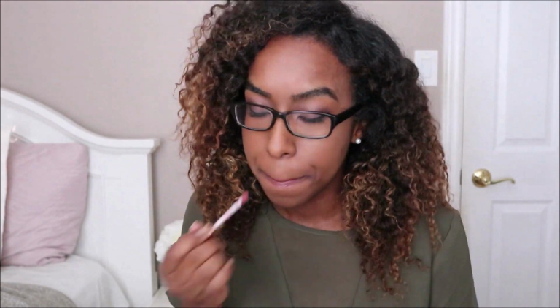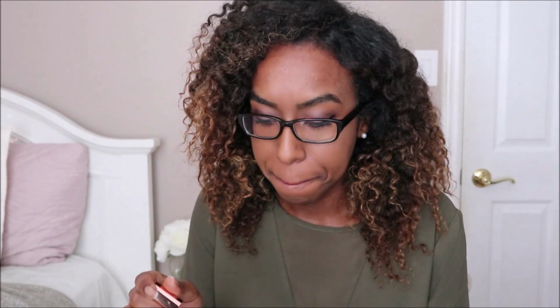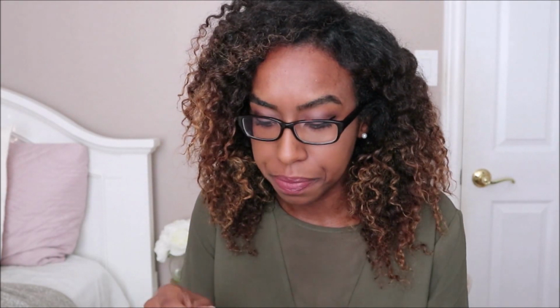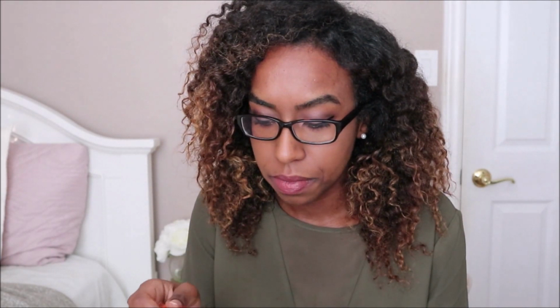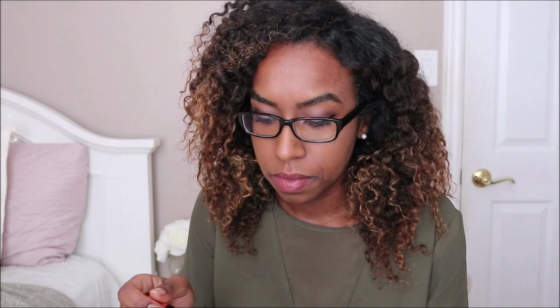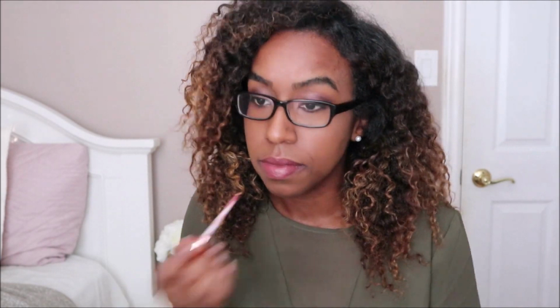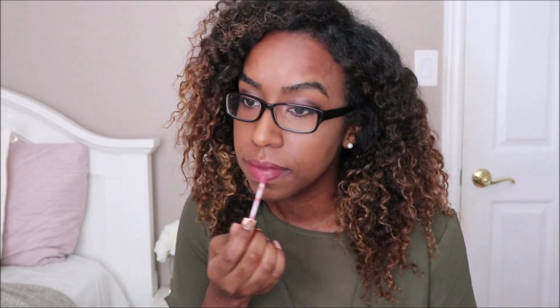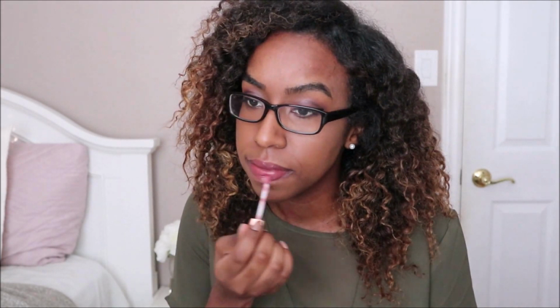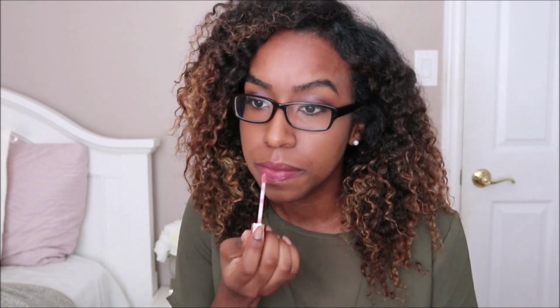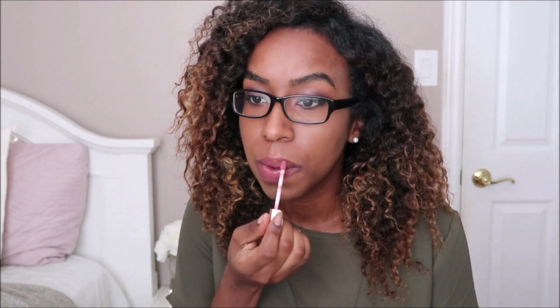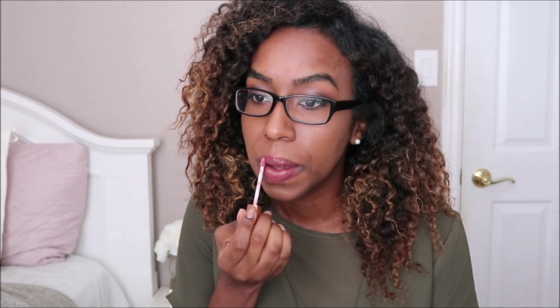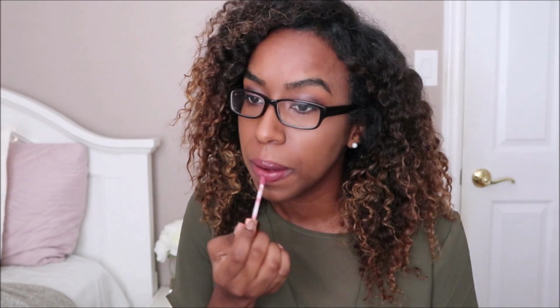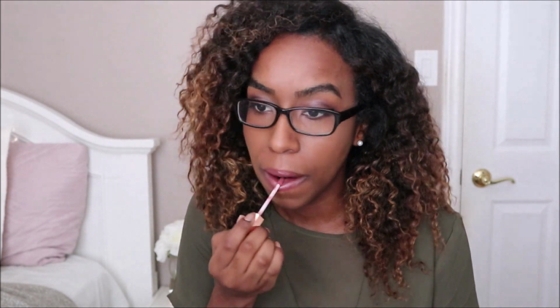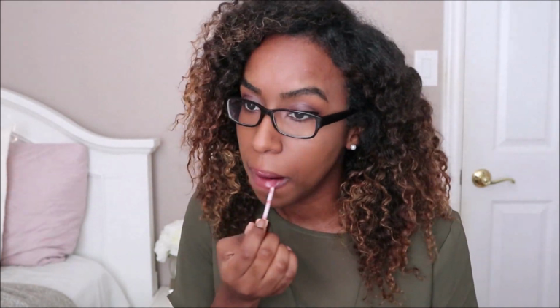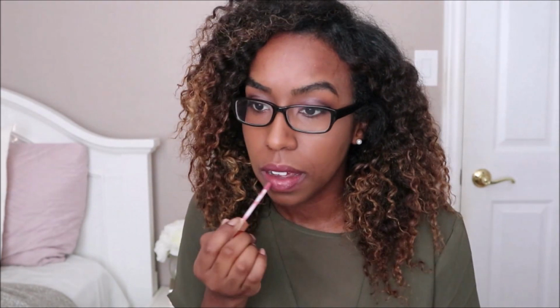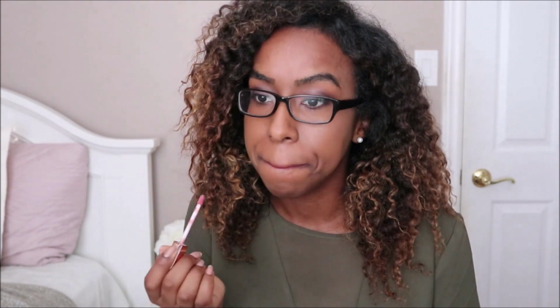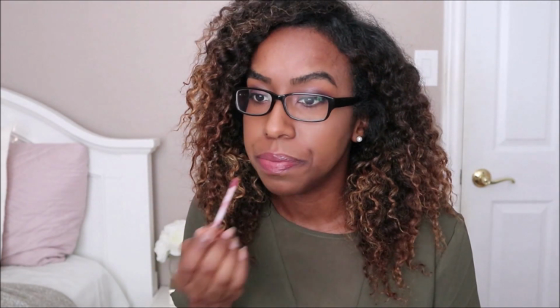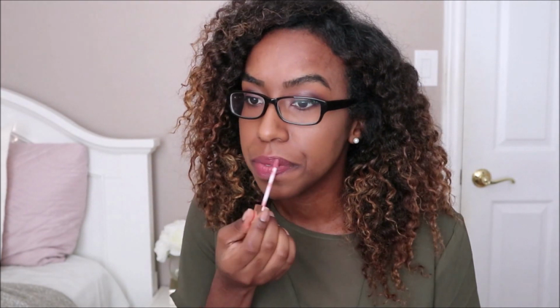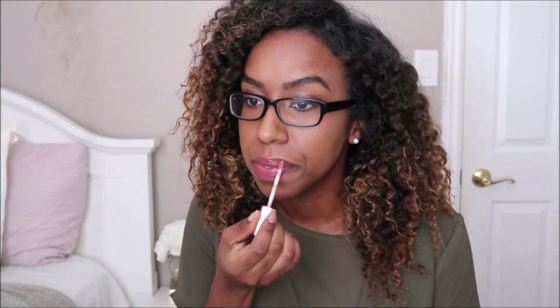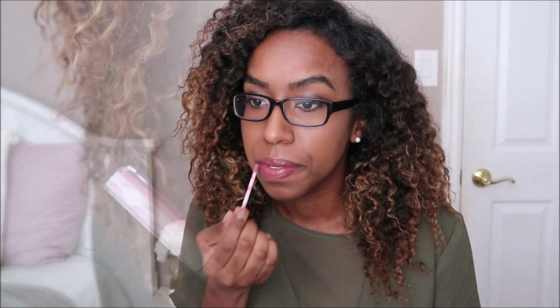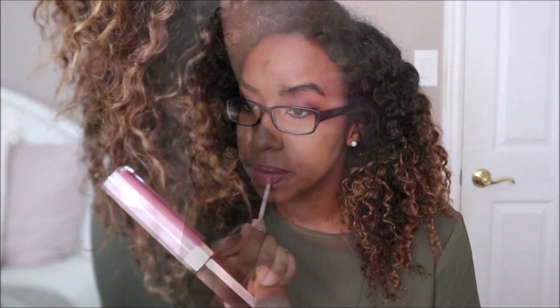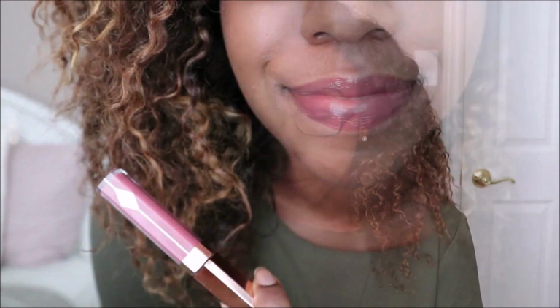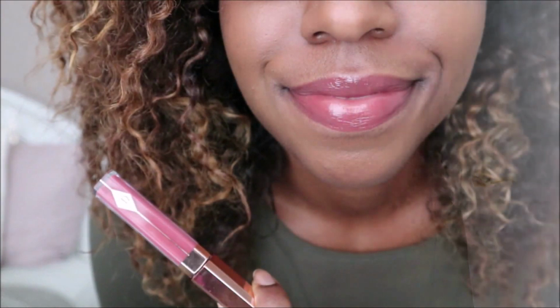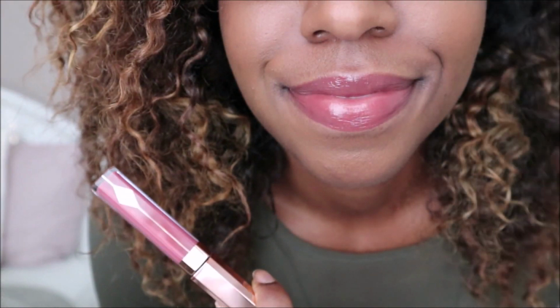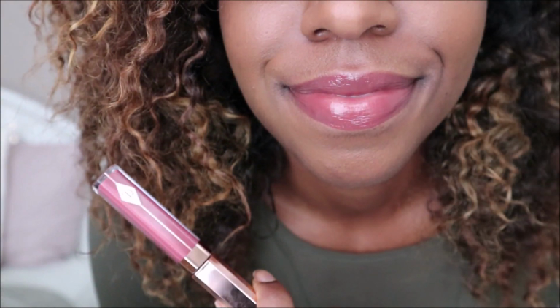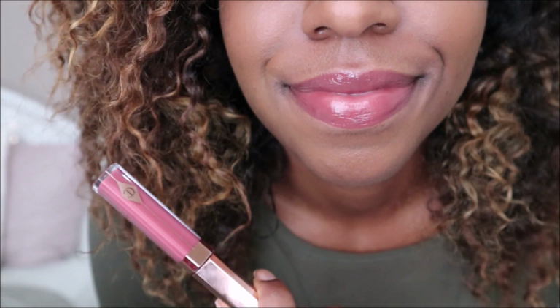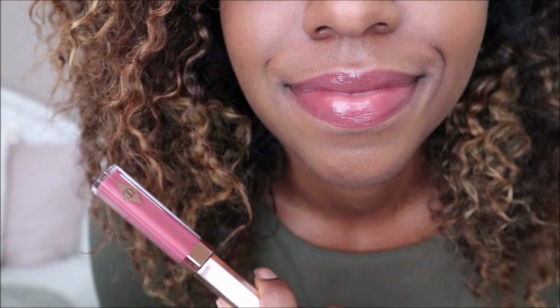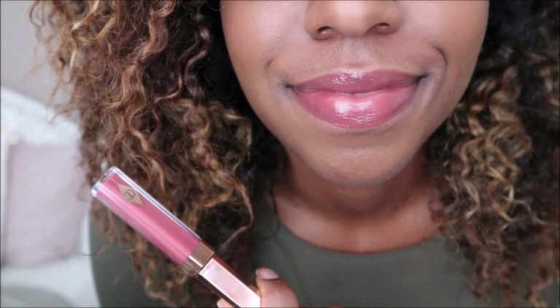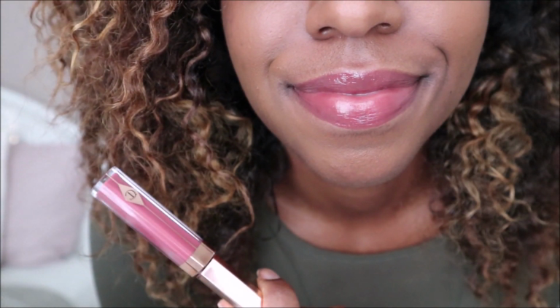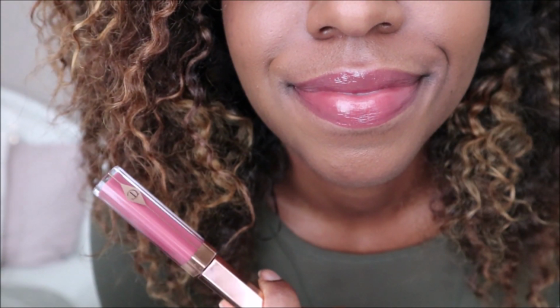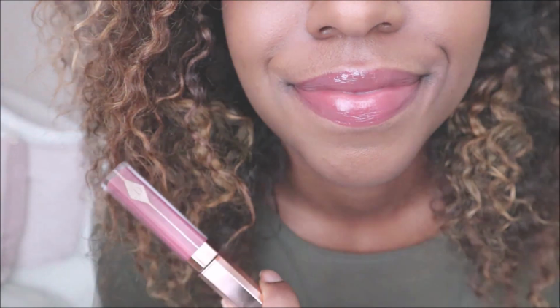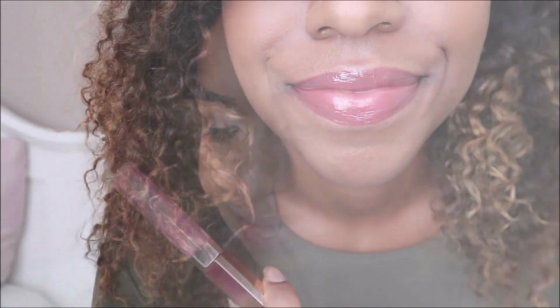This lip gloss is creamy and not sticky at all. It's pigmented, hydrating, and has no taste, which is something that I really appreciate and look for in a gloss.